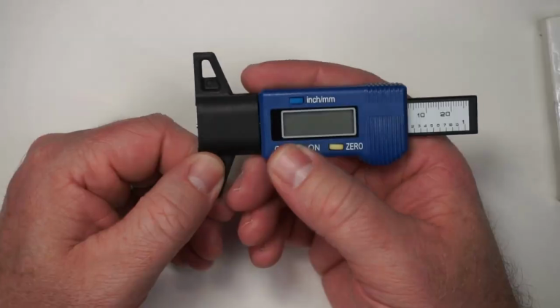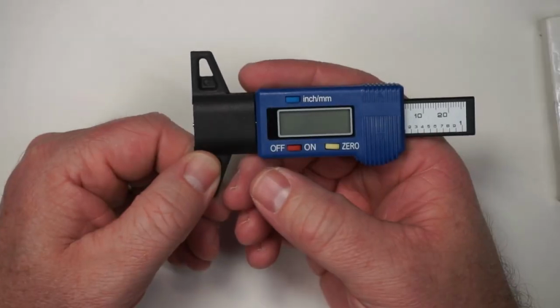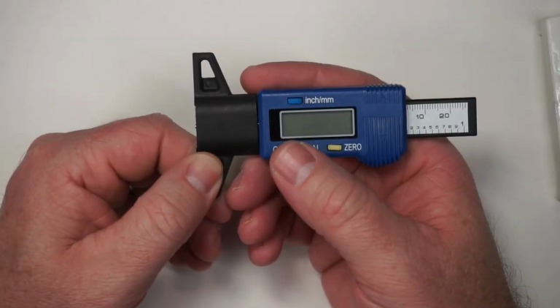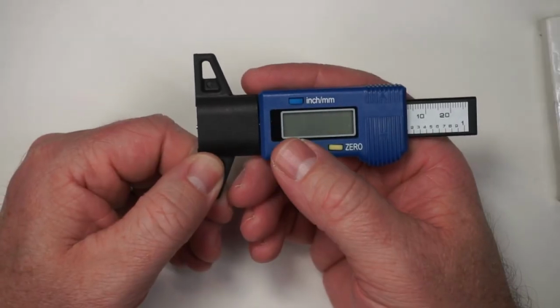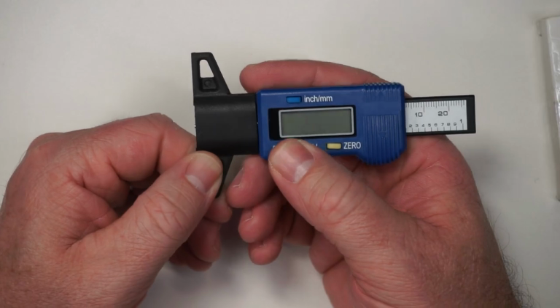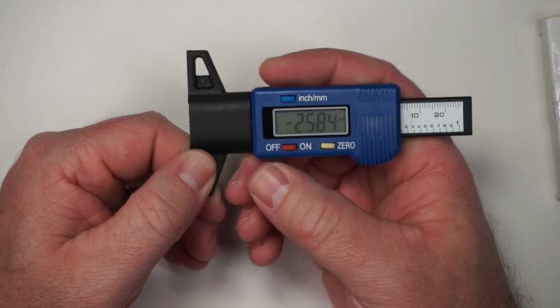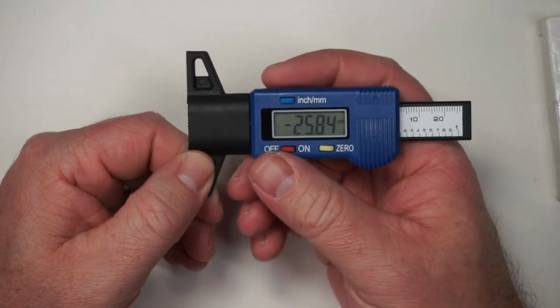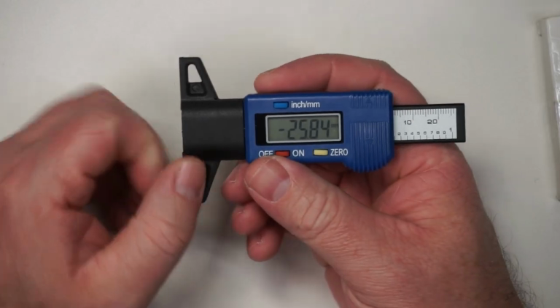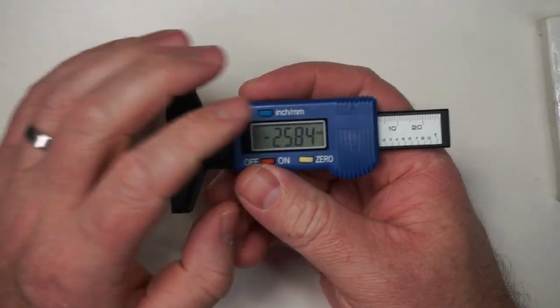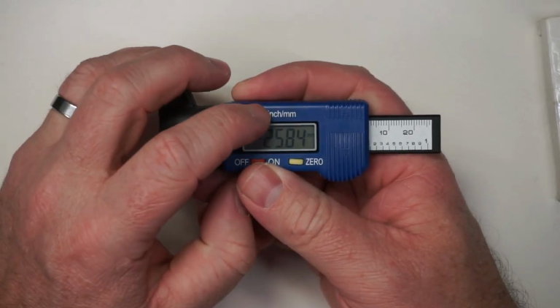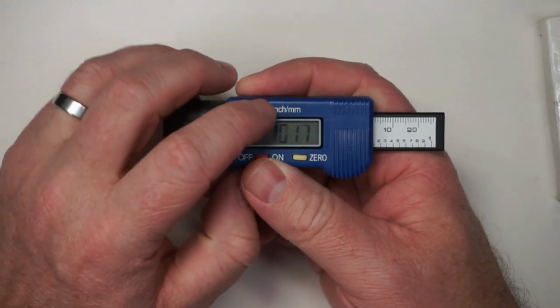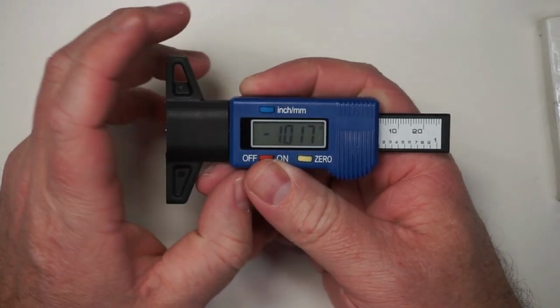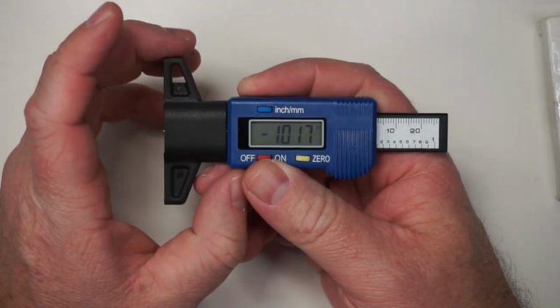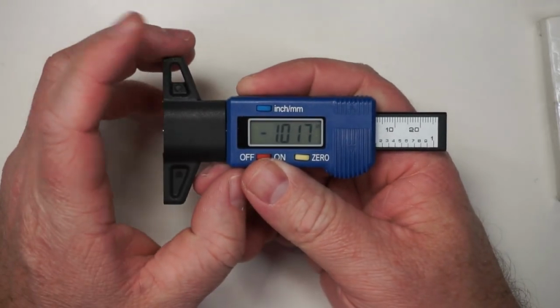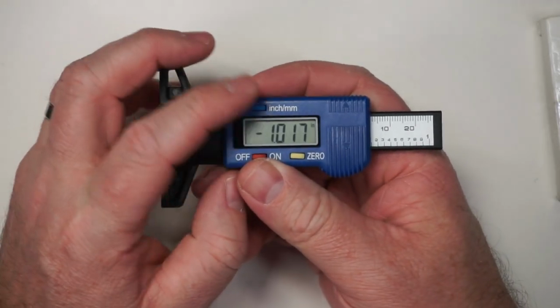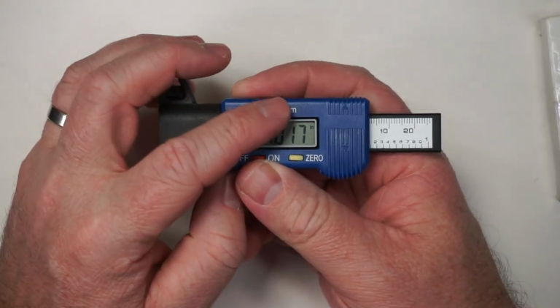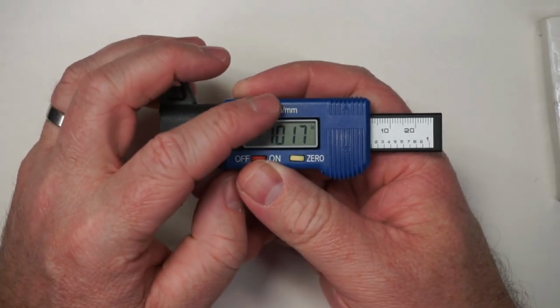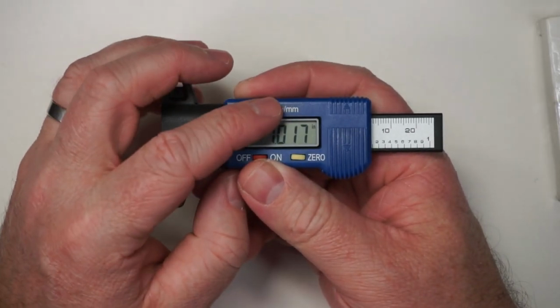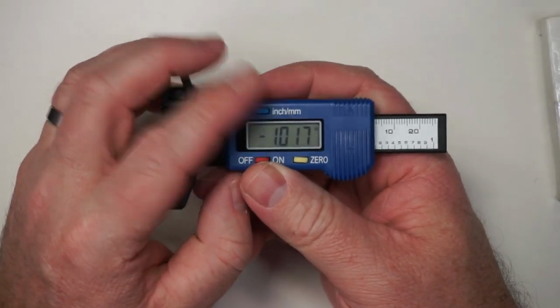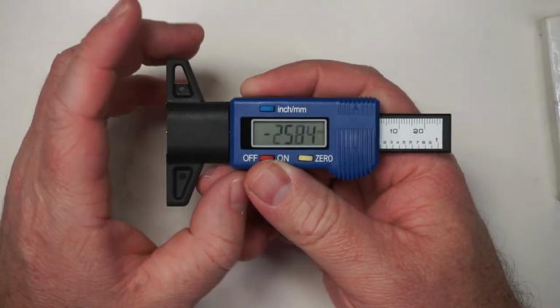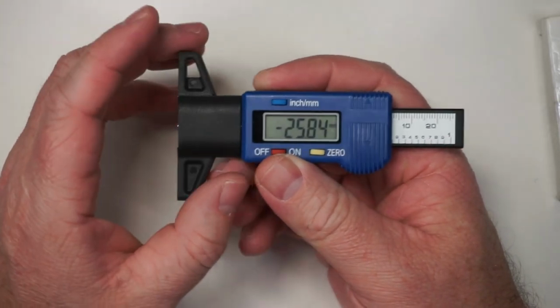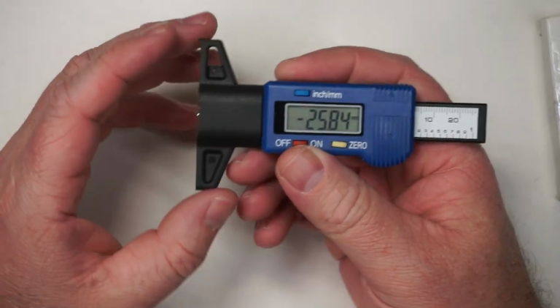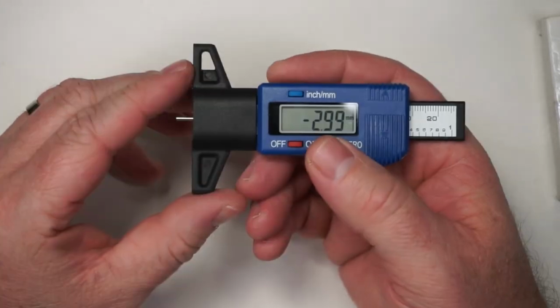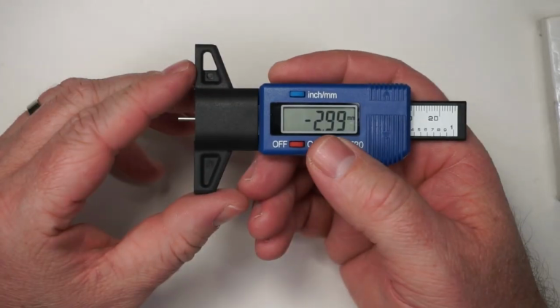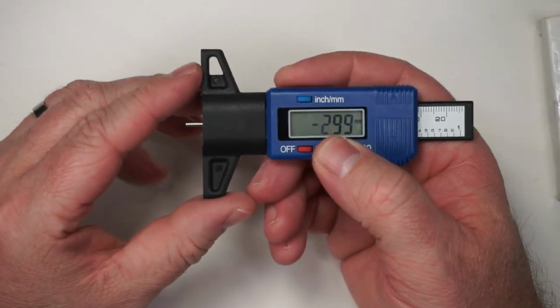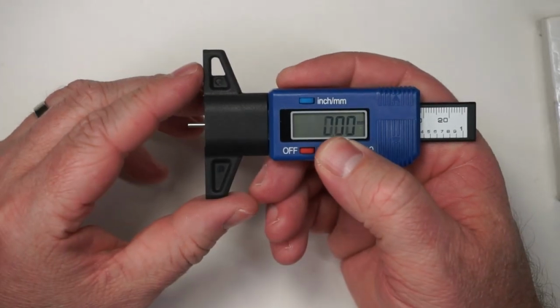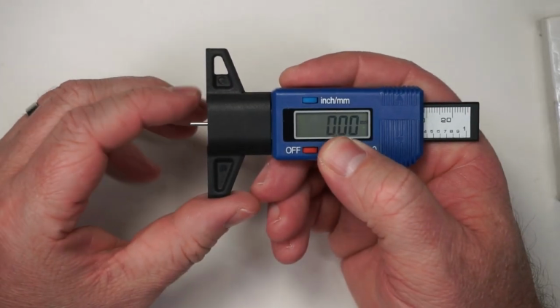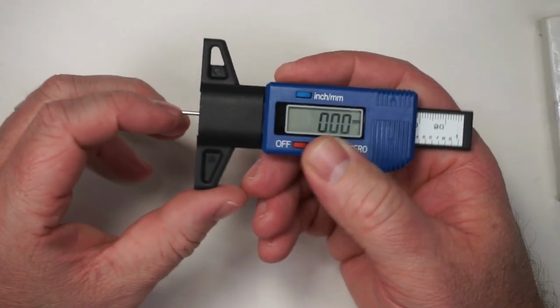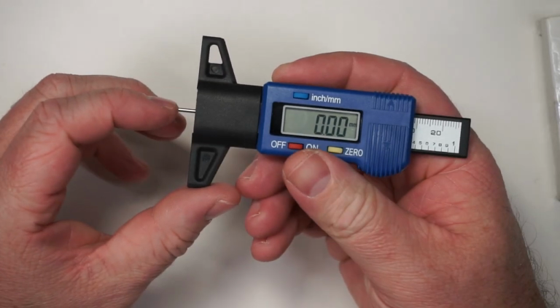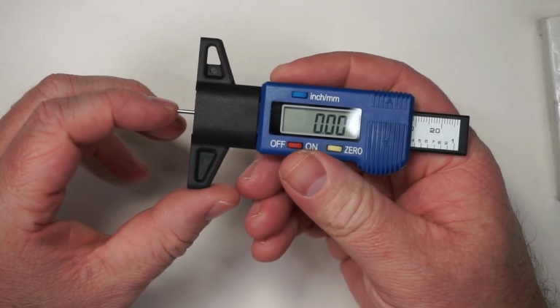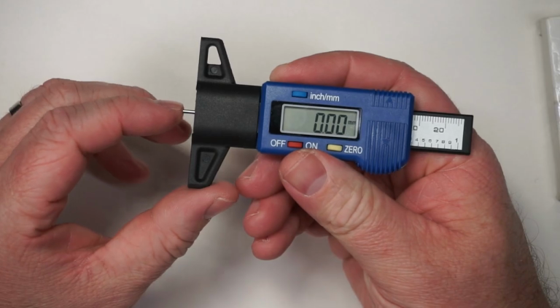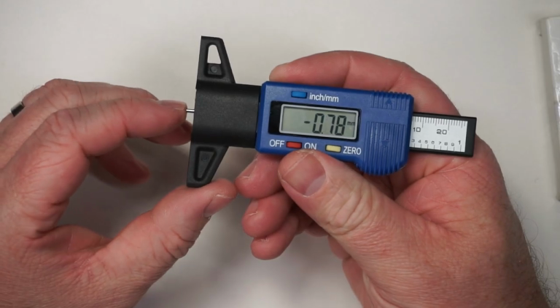Simple on and off button. You can change it from inches to millimeters, and you can press this to set it to zero.